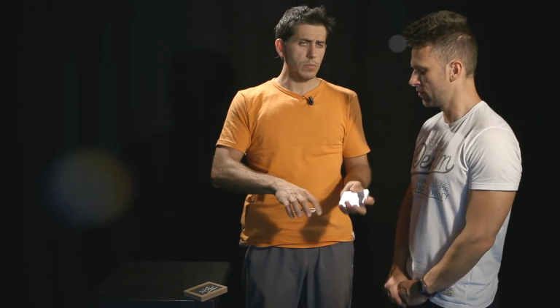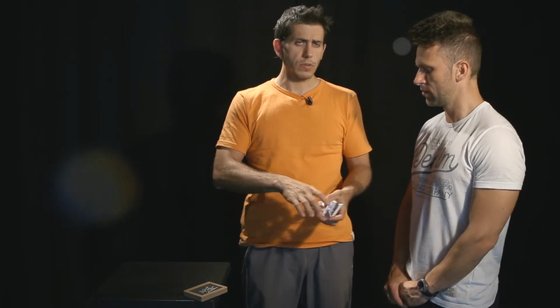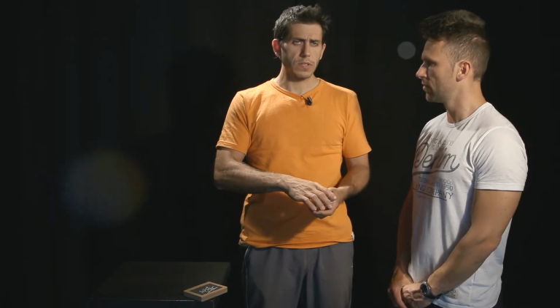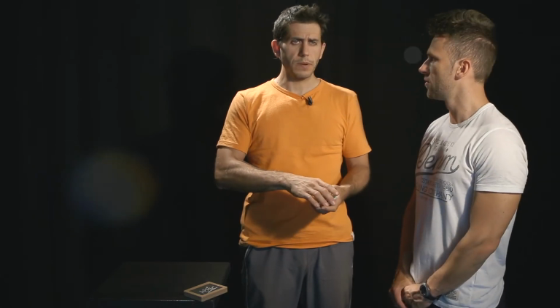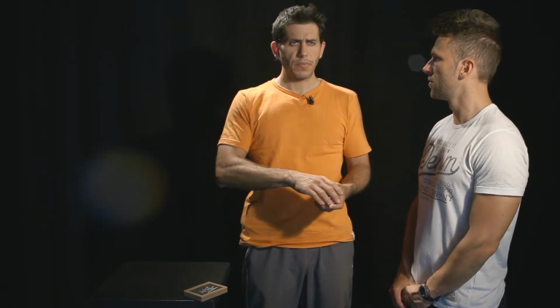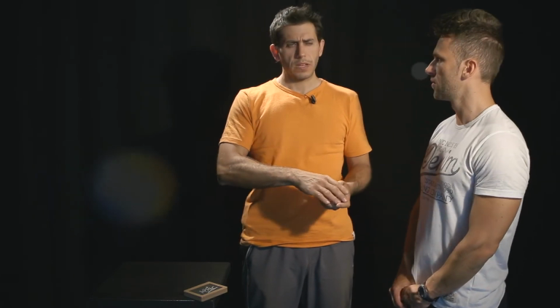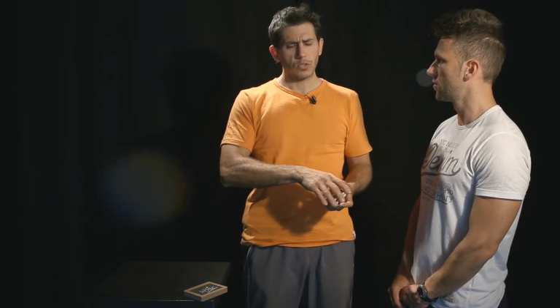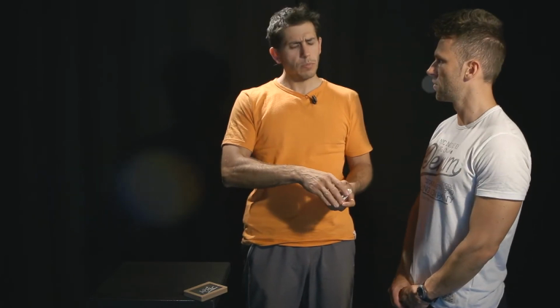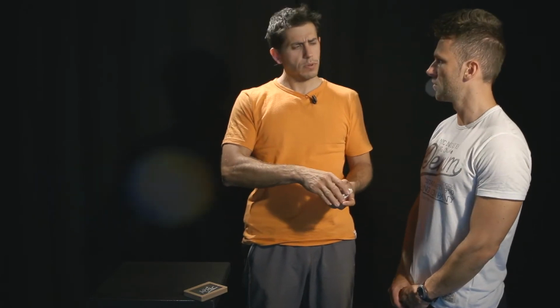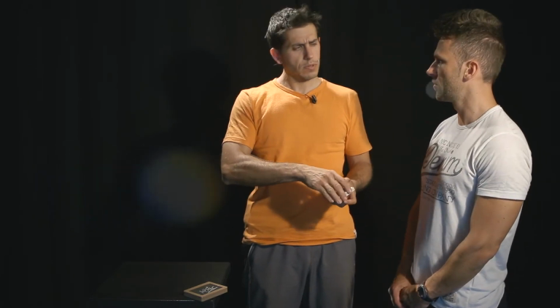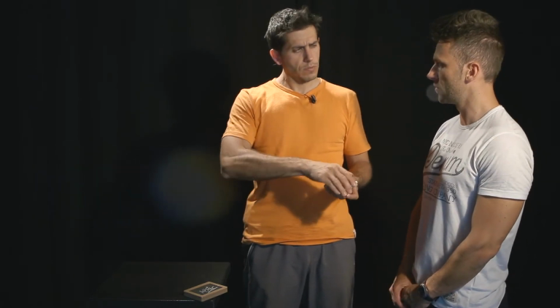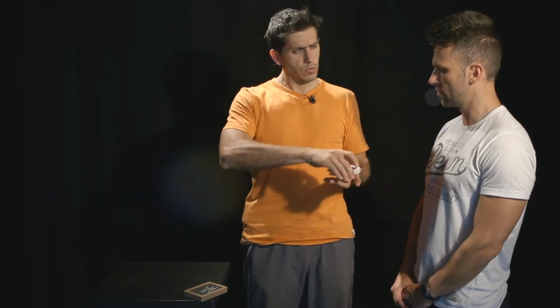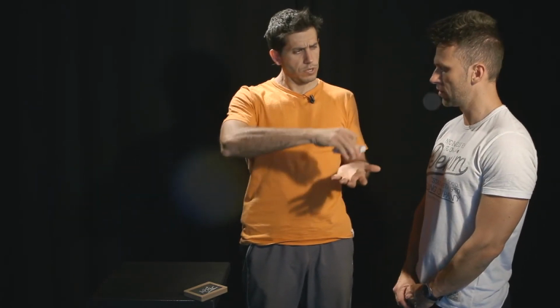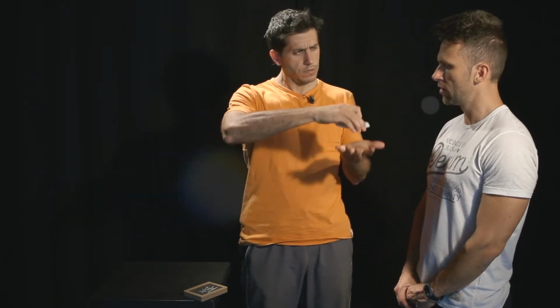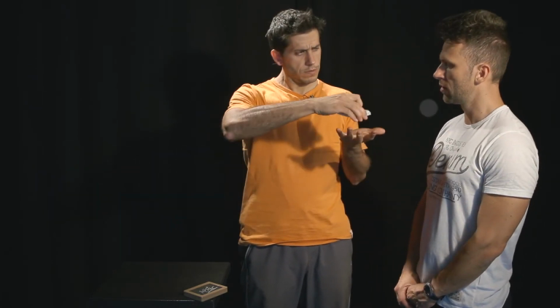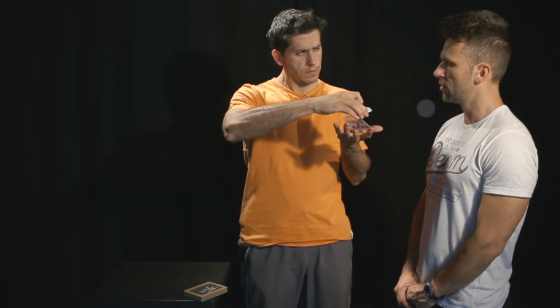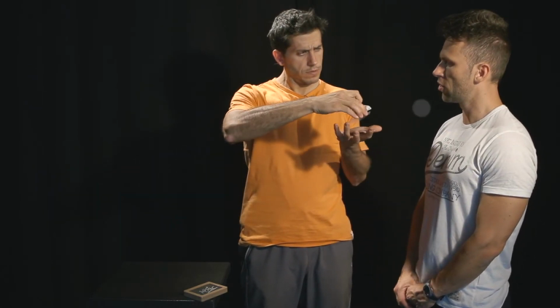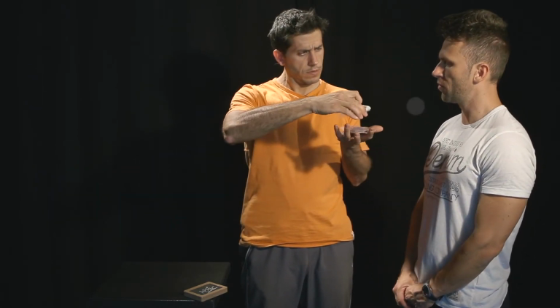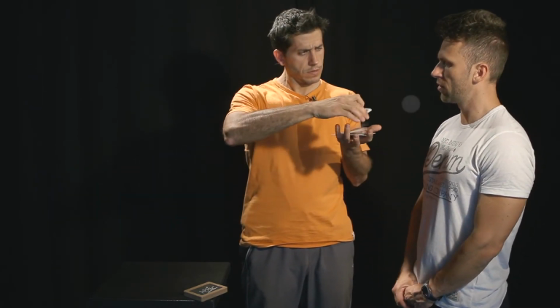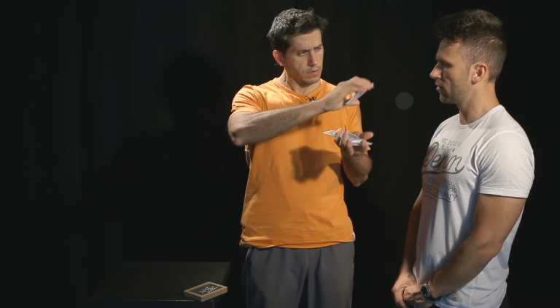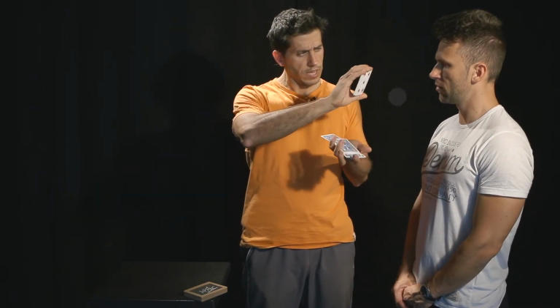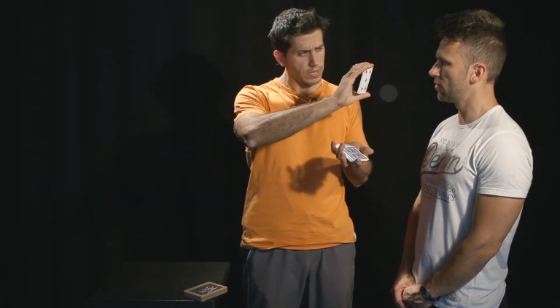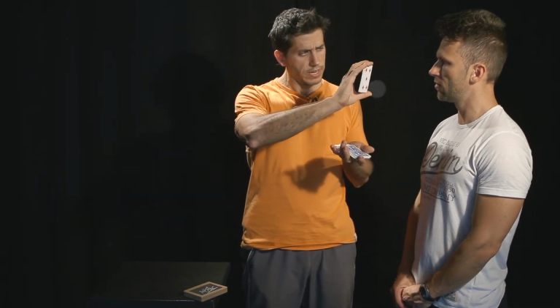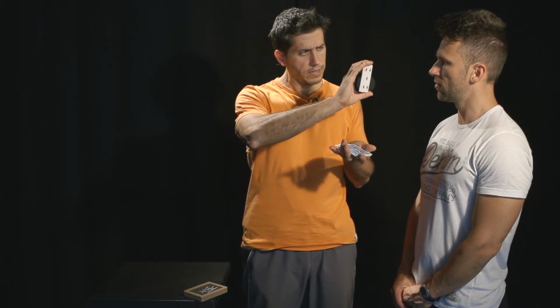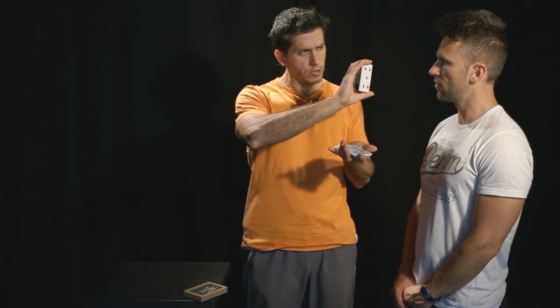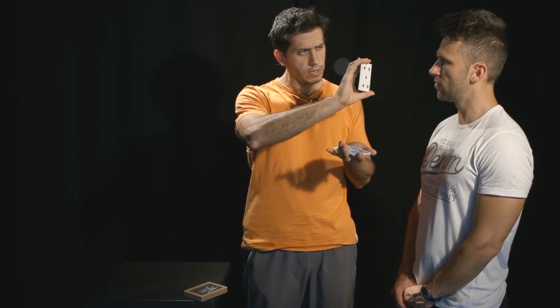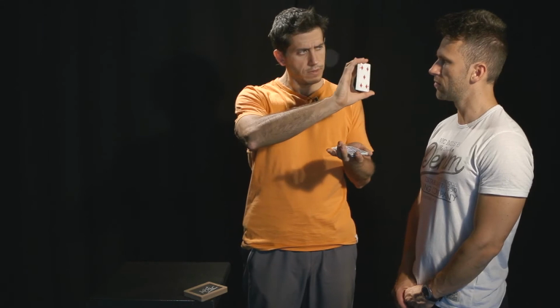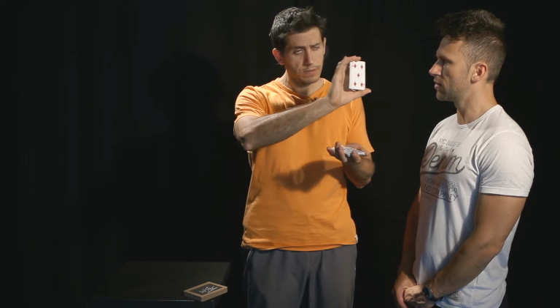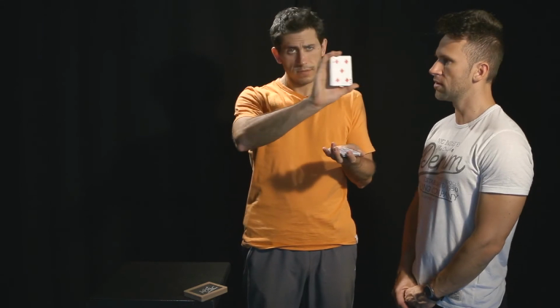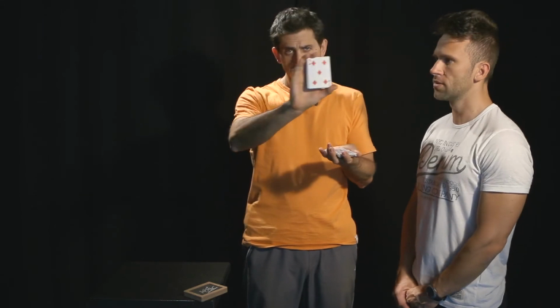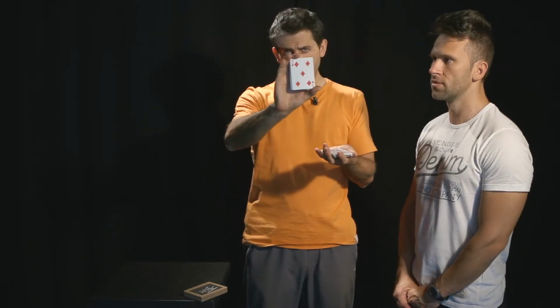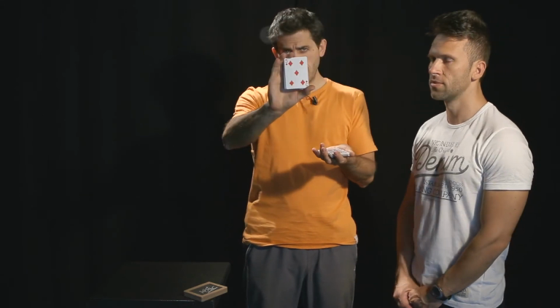Just say stop whenever you want. Look at the card and remember it.